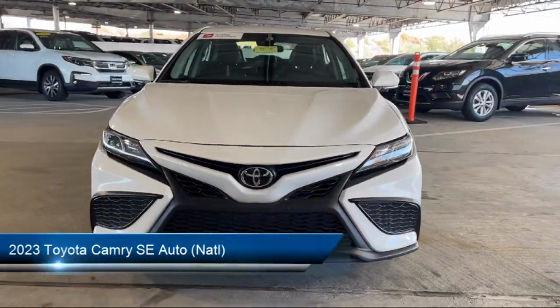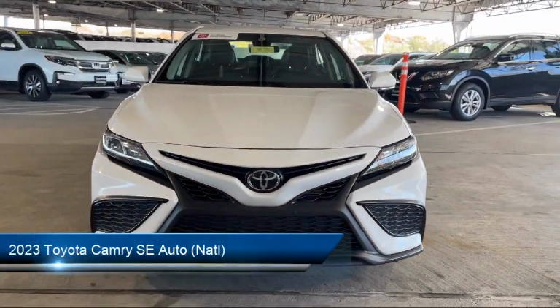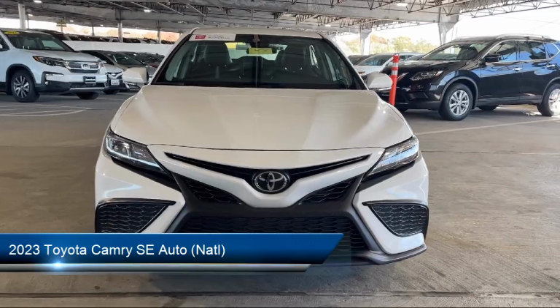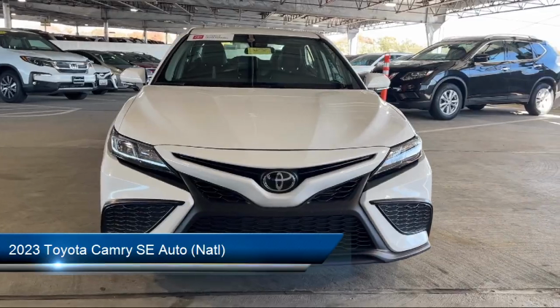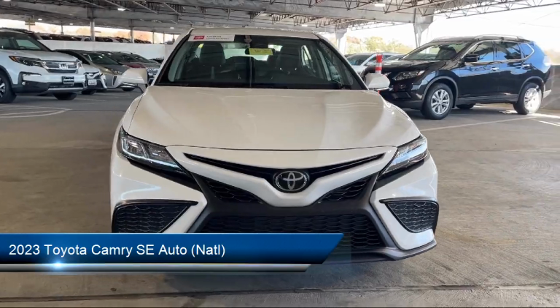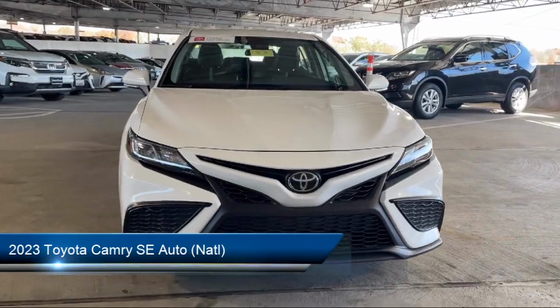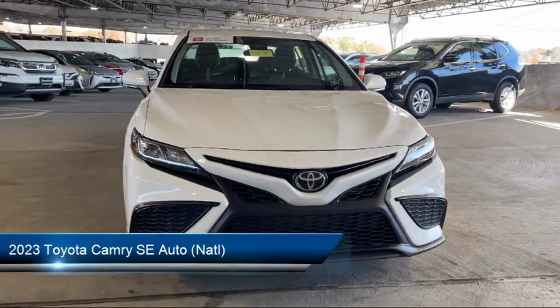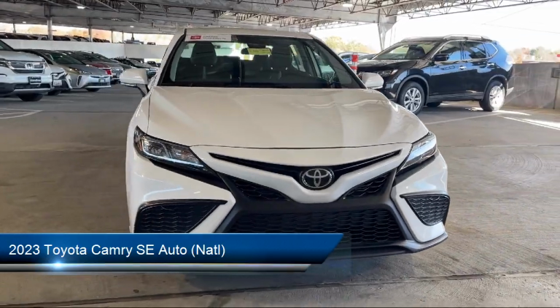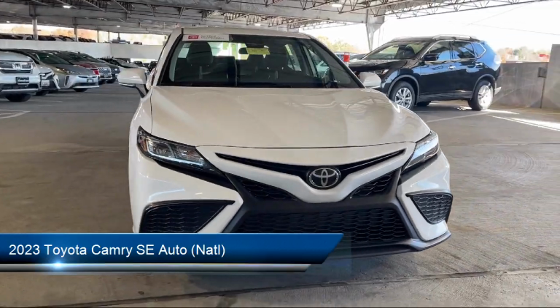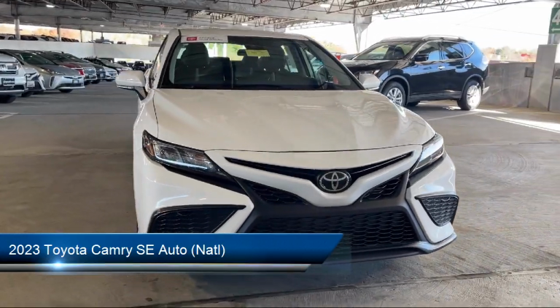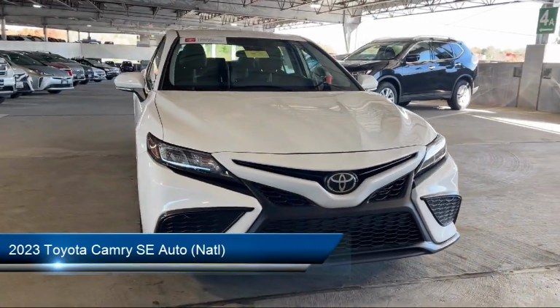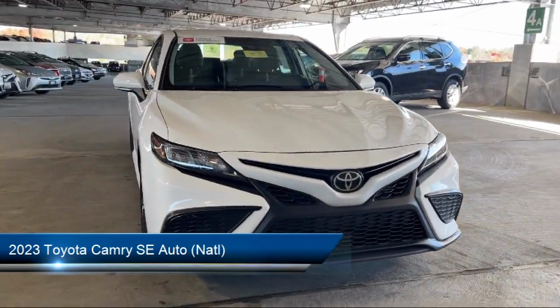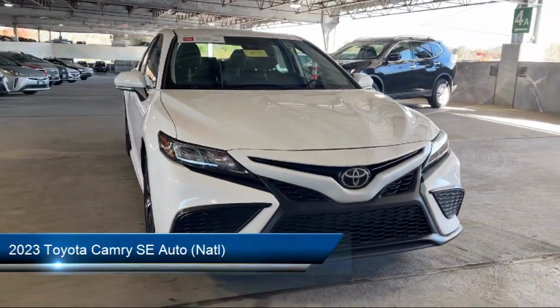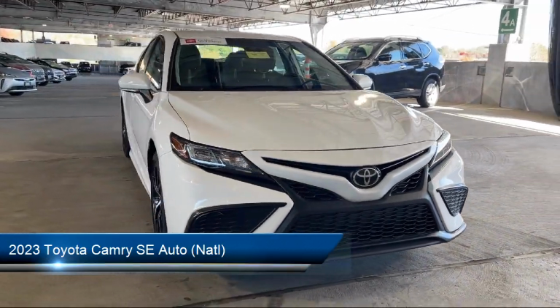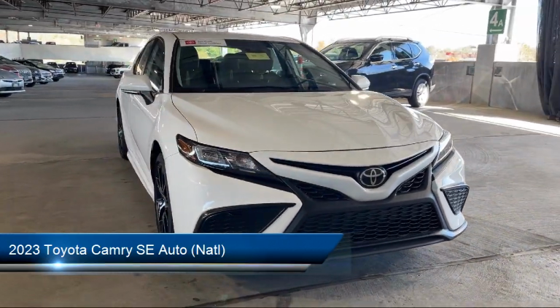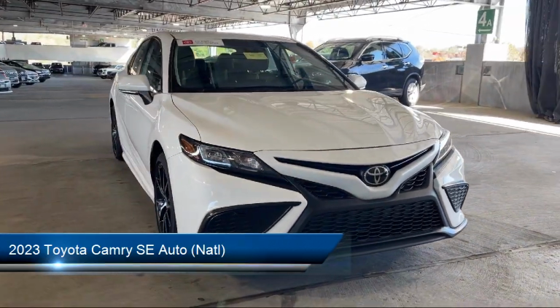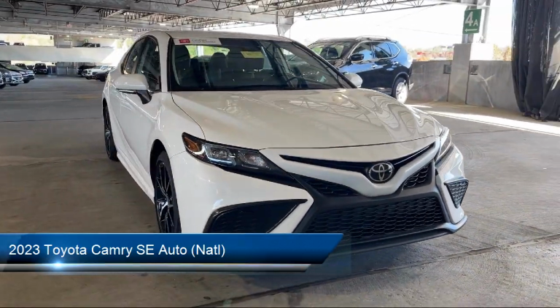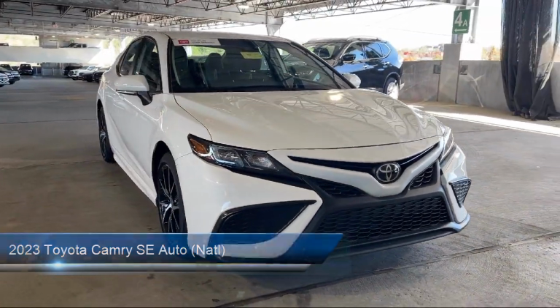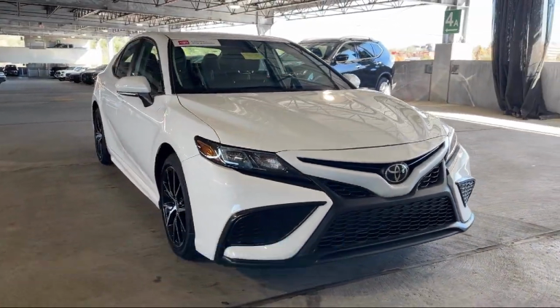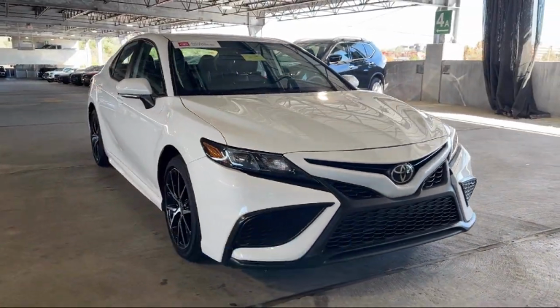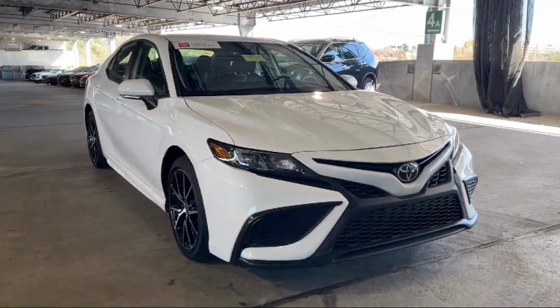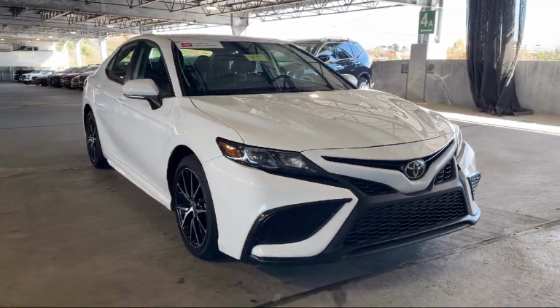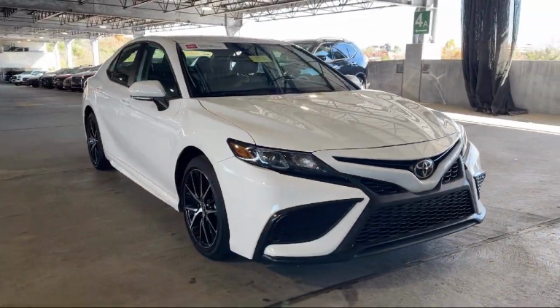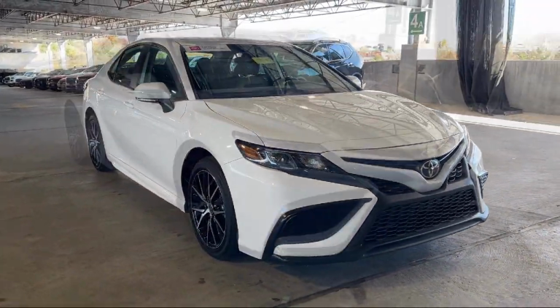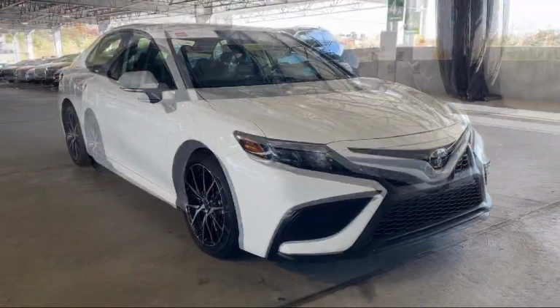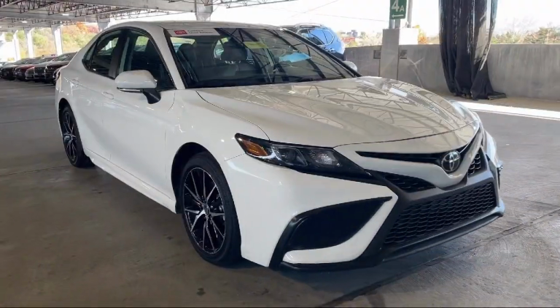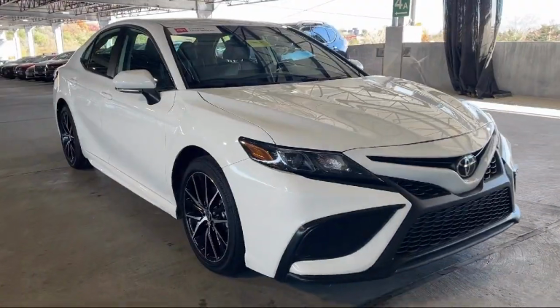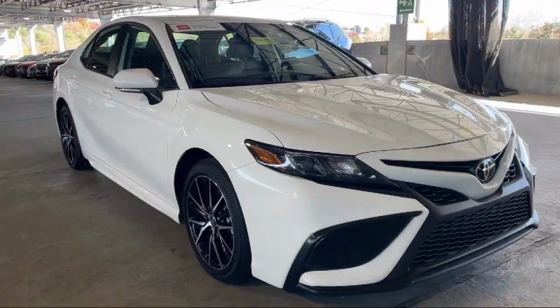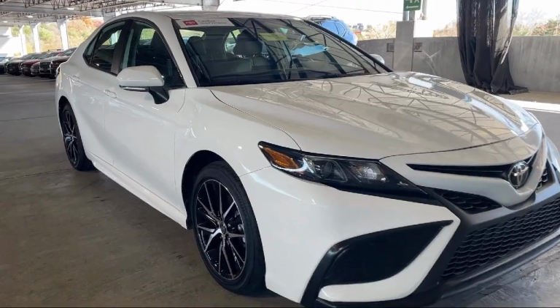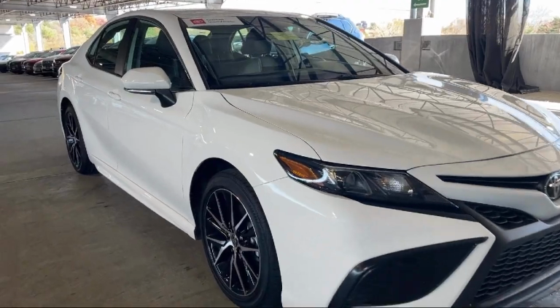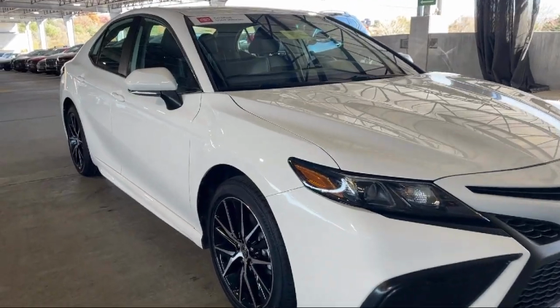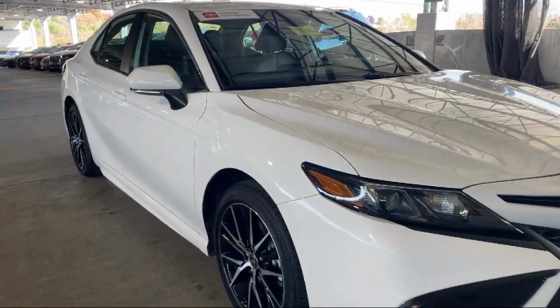It comes equipped with many standard and optional features, and has less than 35,000 miles on the odometer.